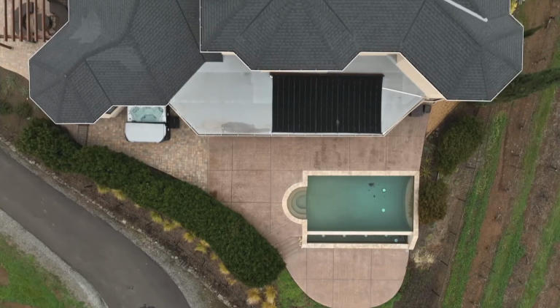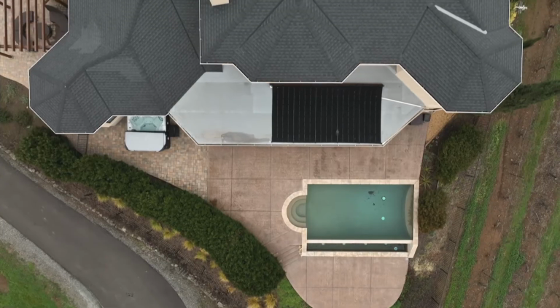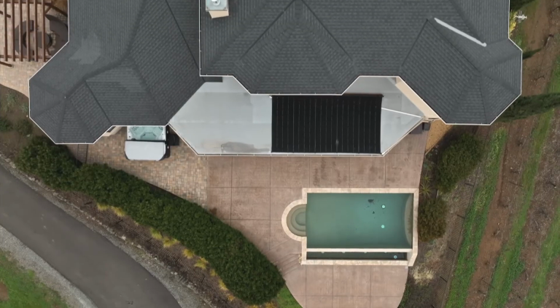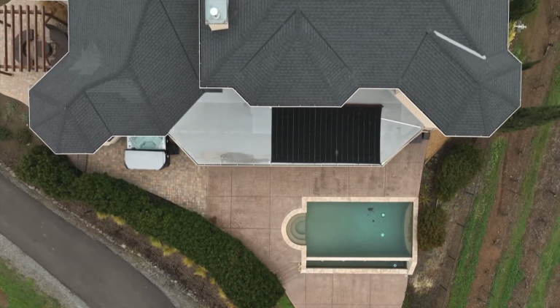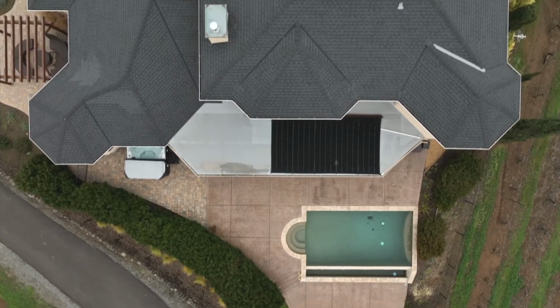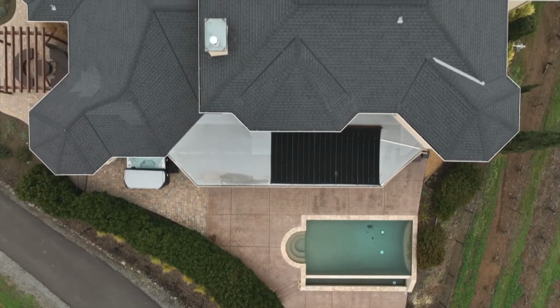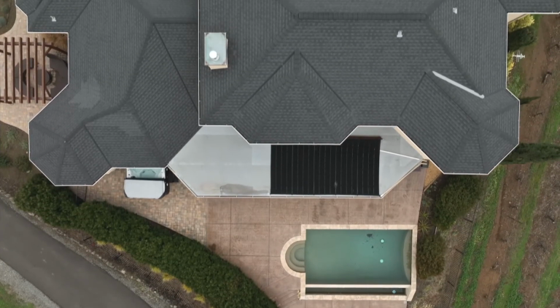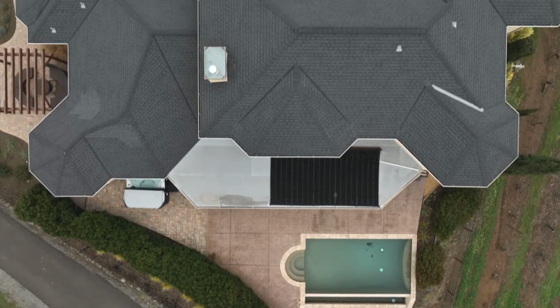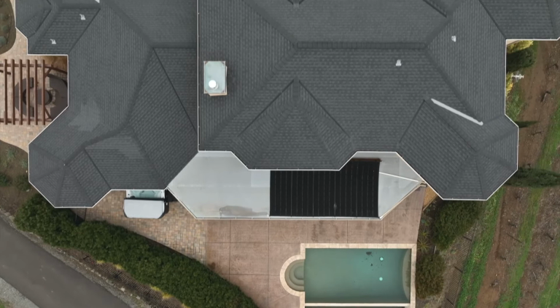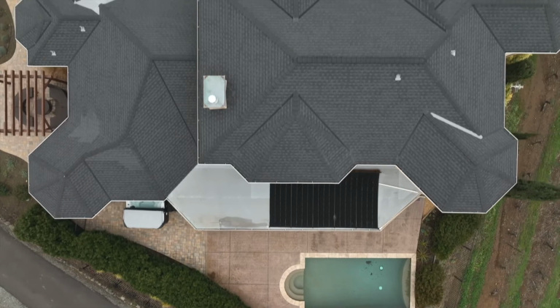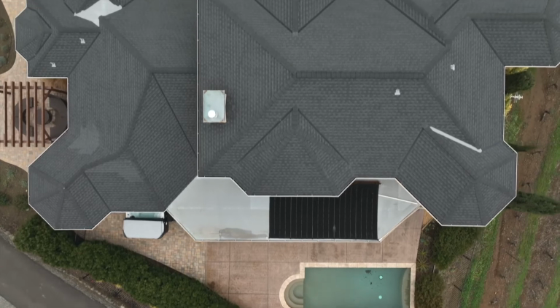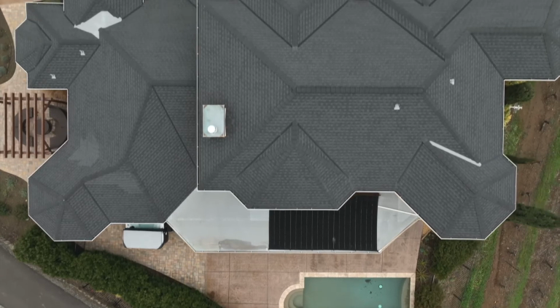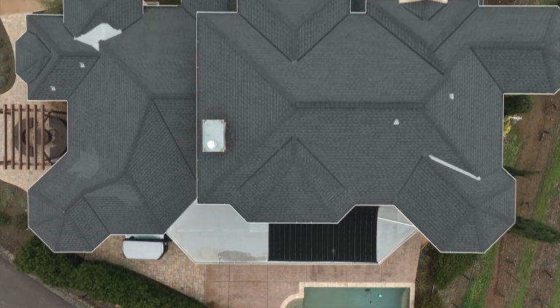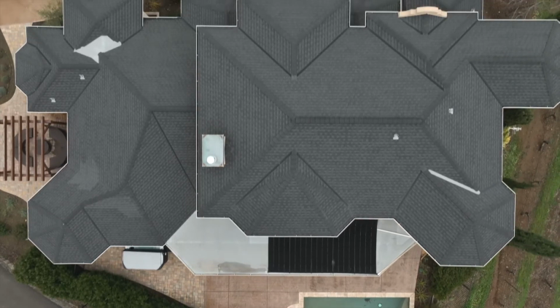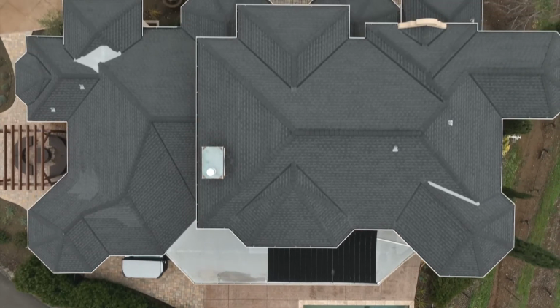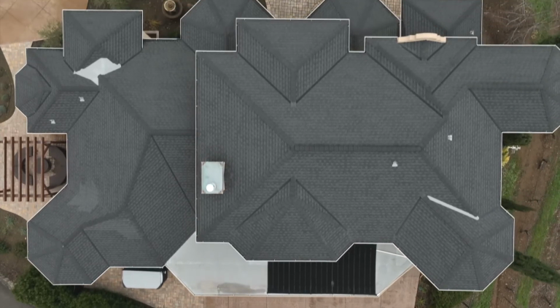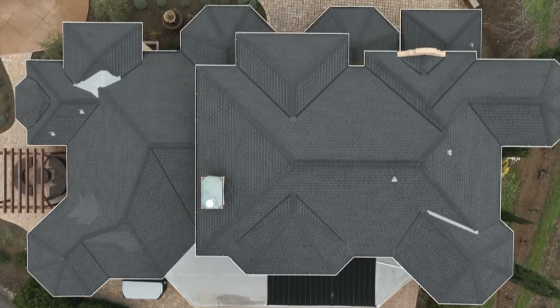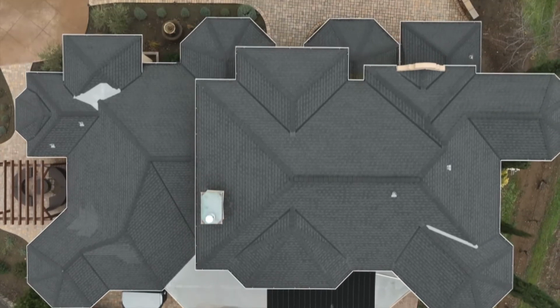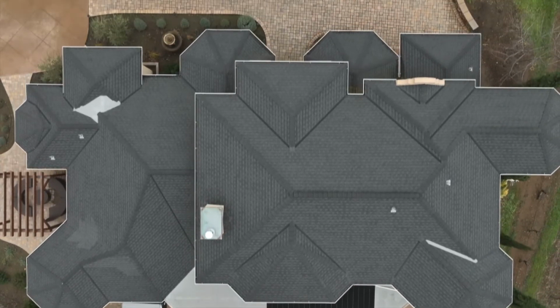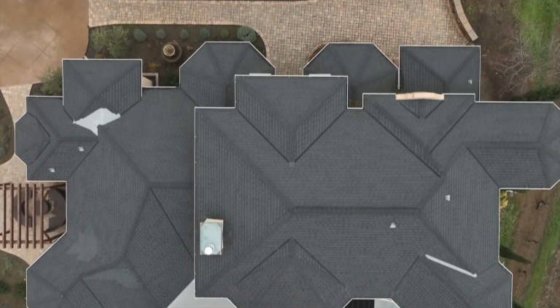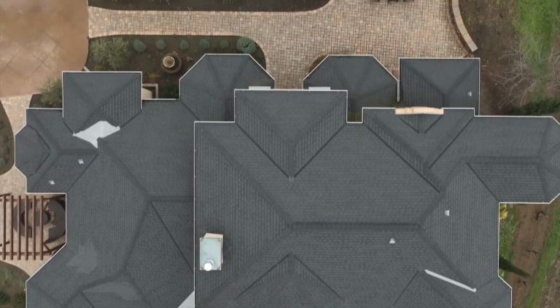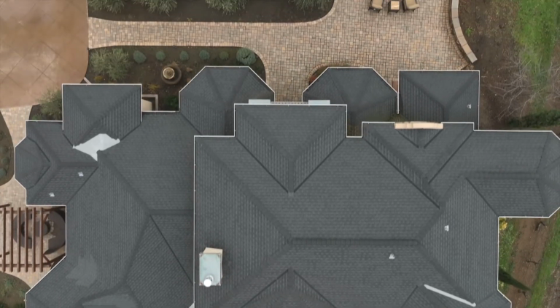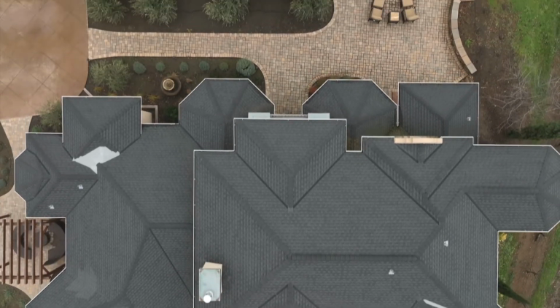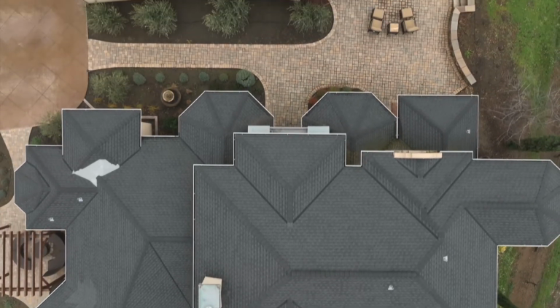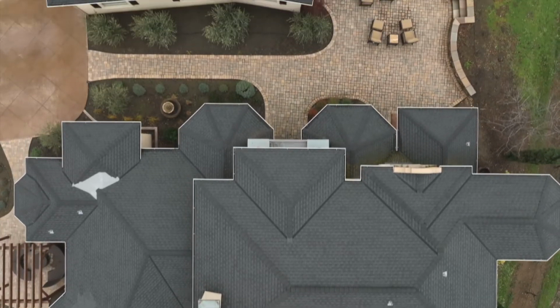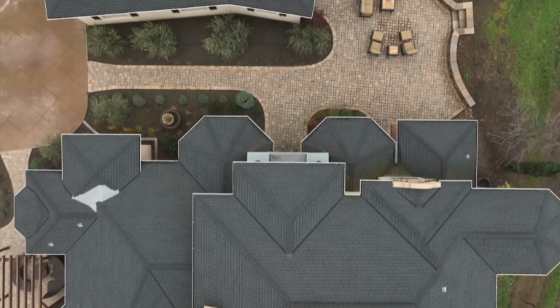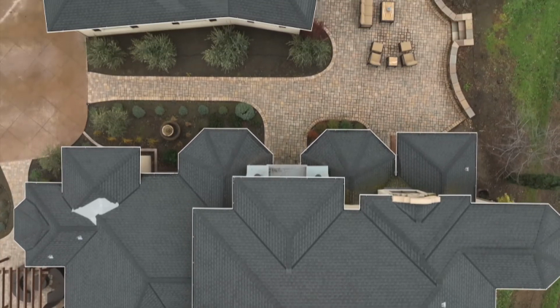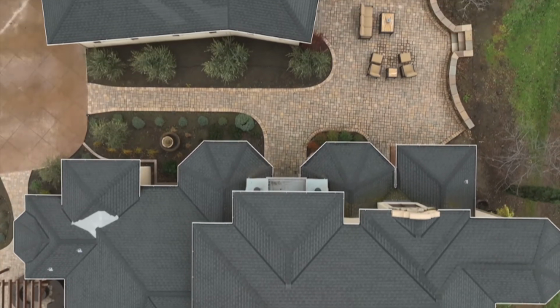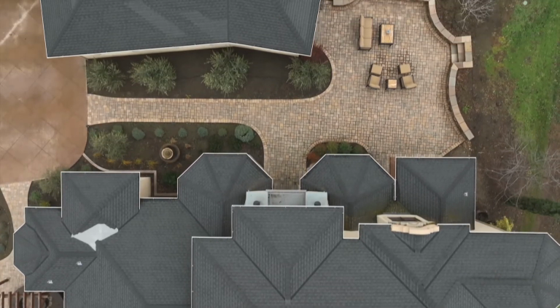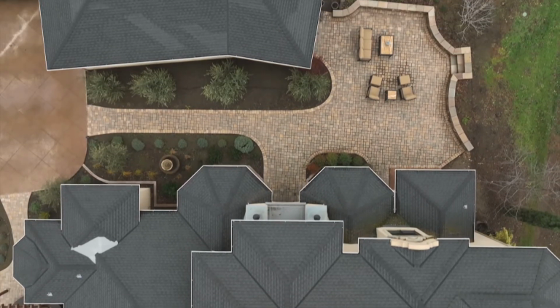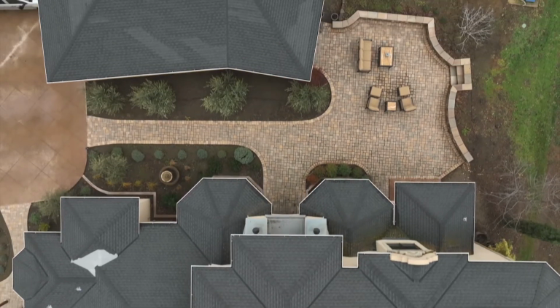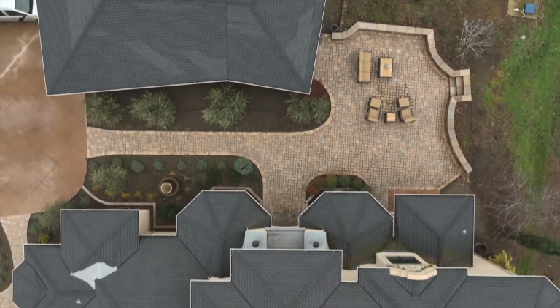The grounds have been recently updated with stamped concrete, paving stones, landscaping, and a sunset pergola.